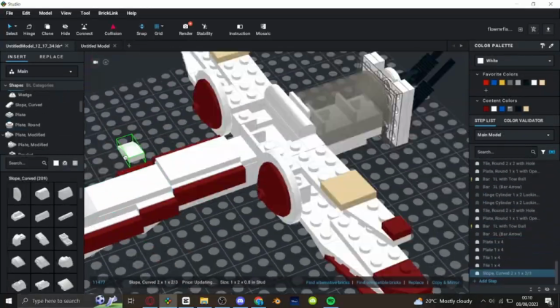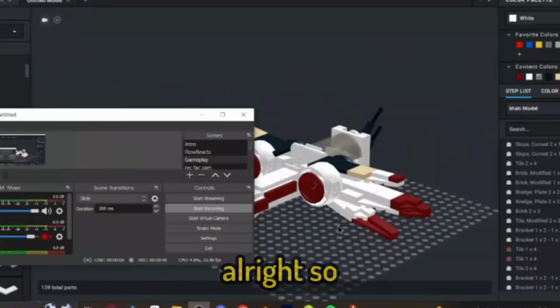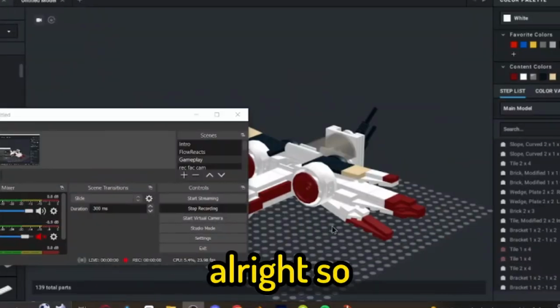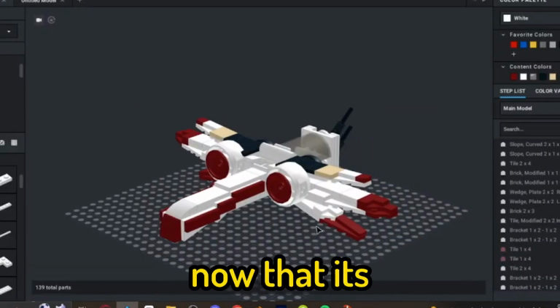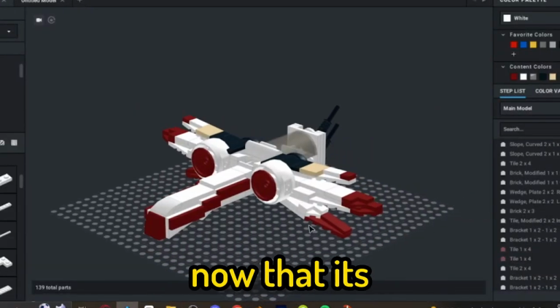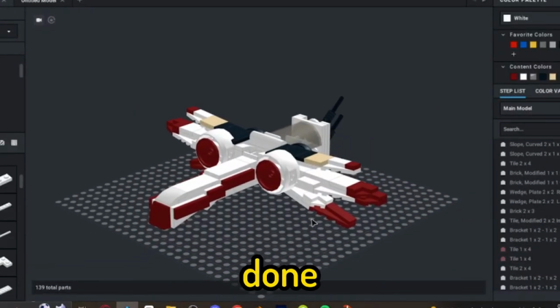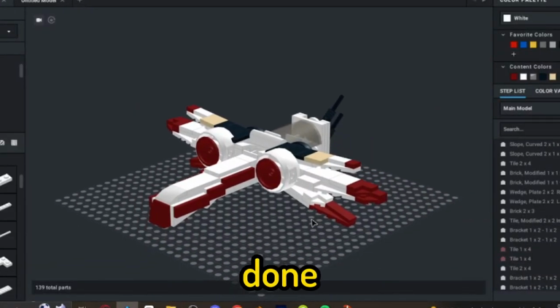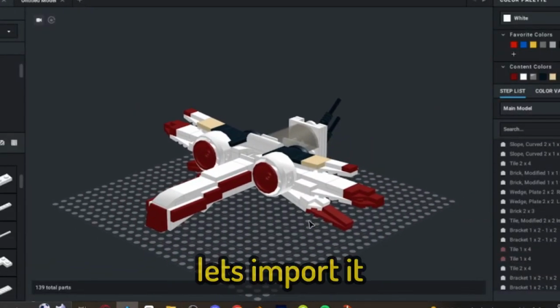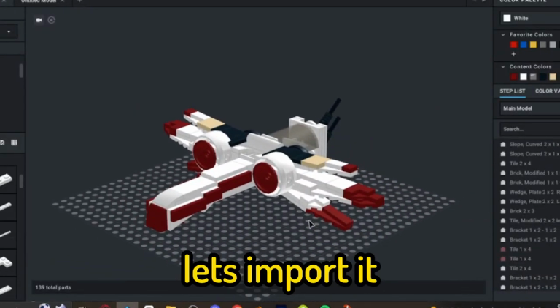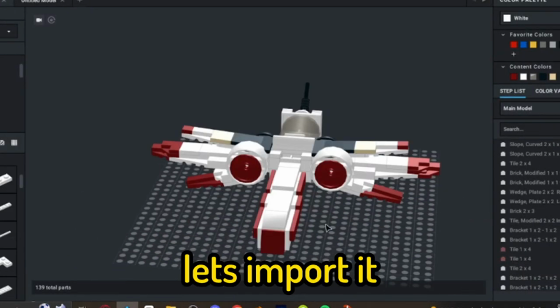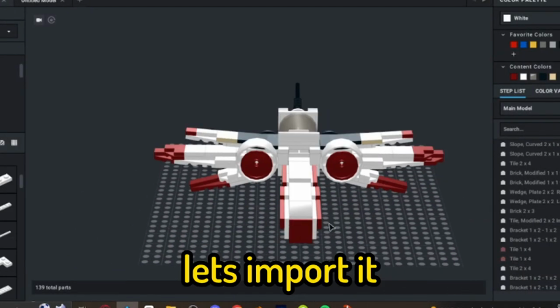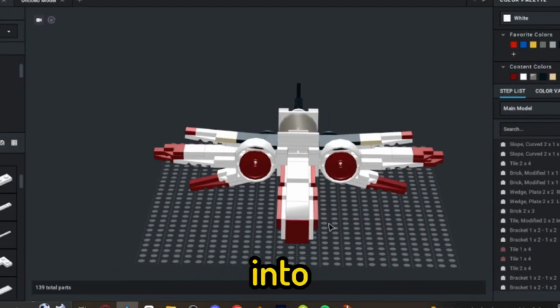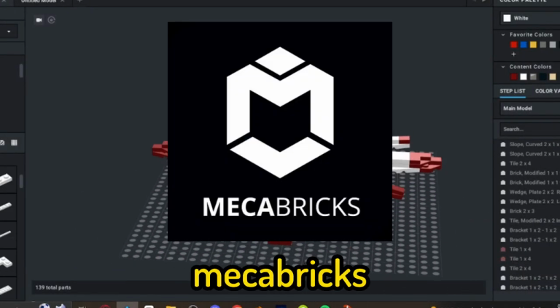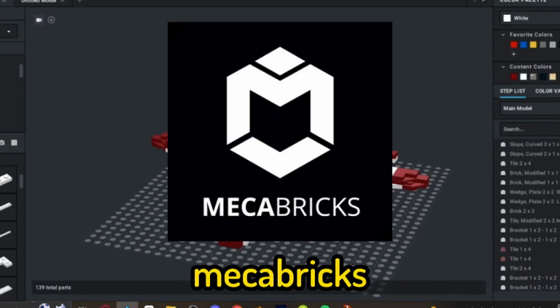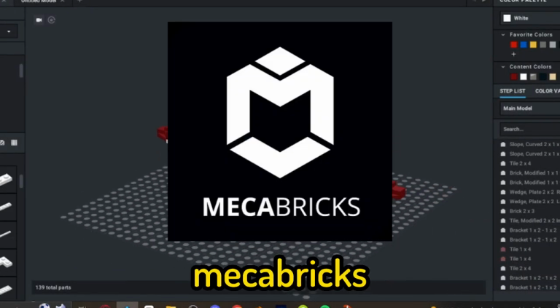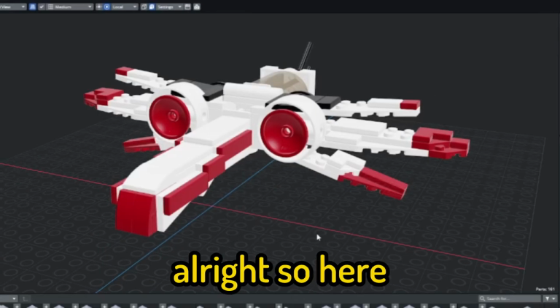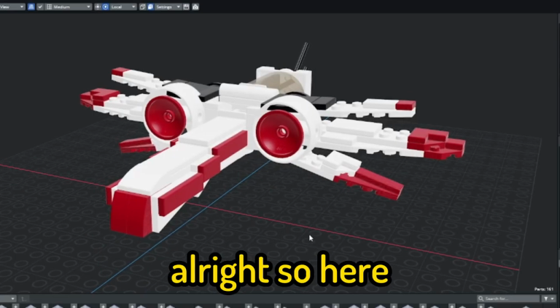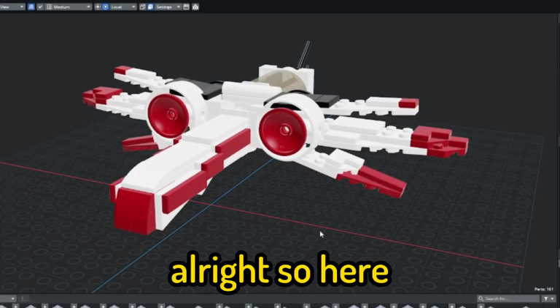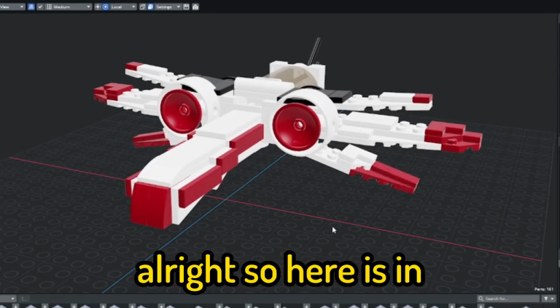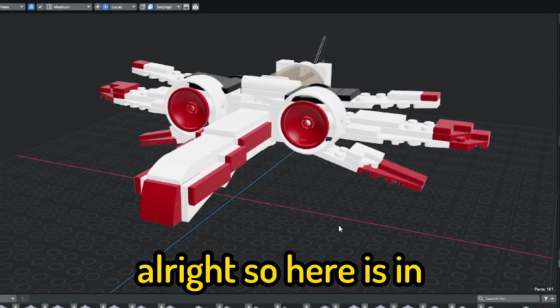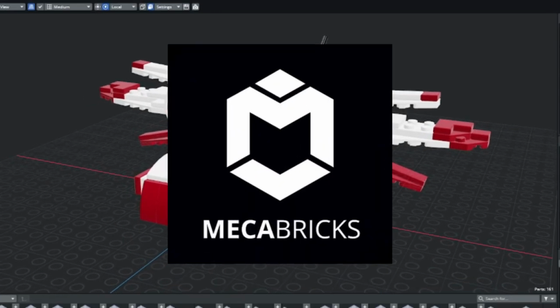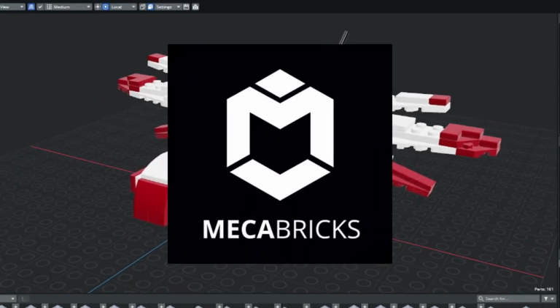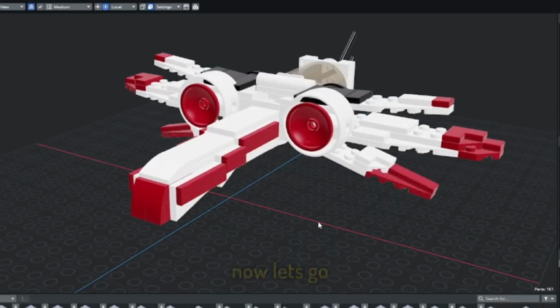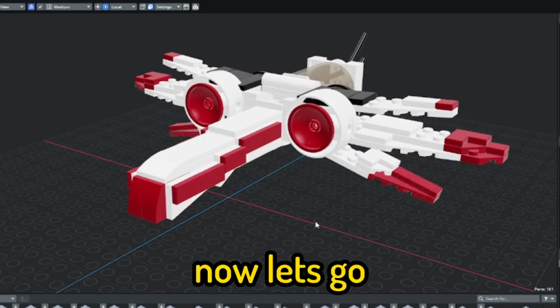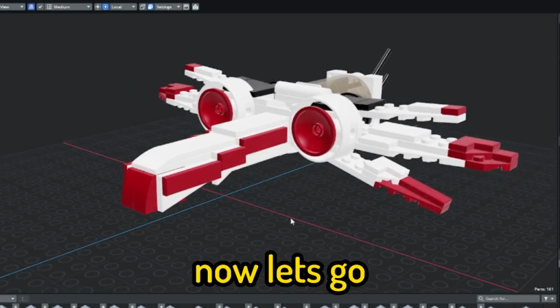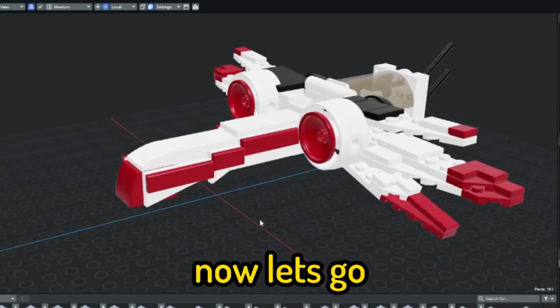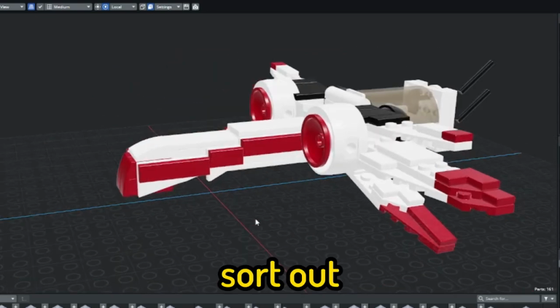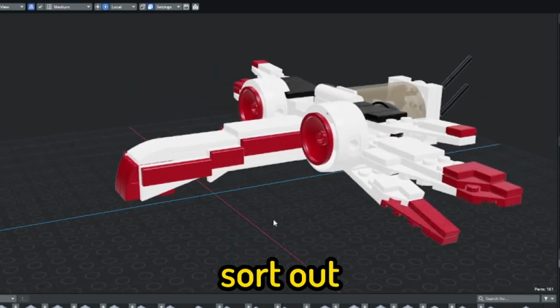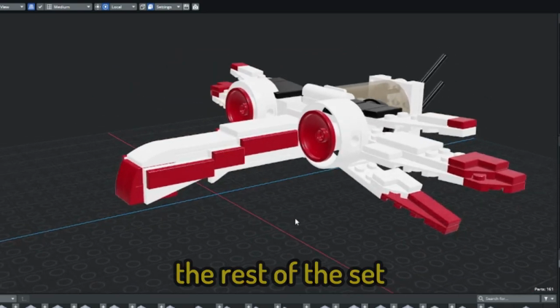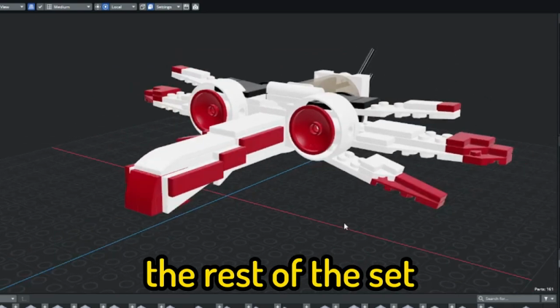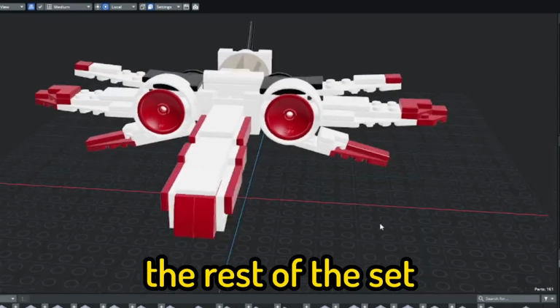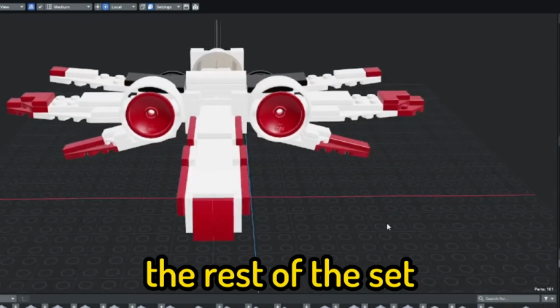Alright, now that it's done, let's import it into Mechabricks. Alright, so here is Mechabricks — now let's go sort out the rest of the set.